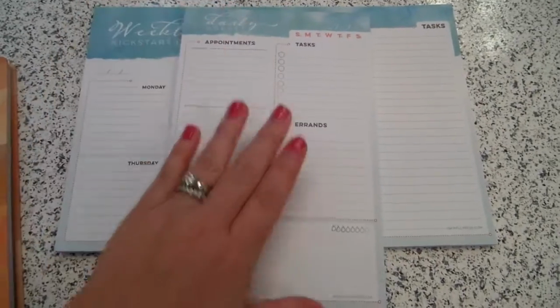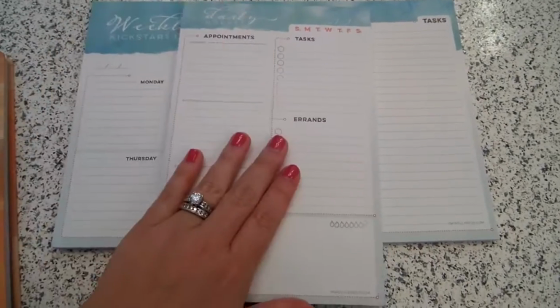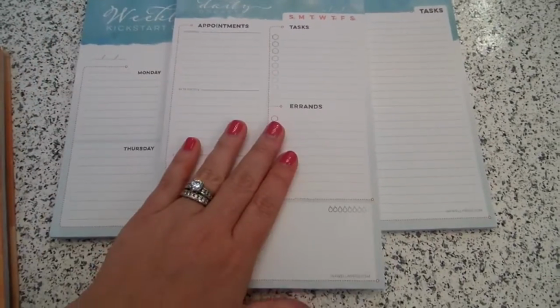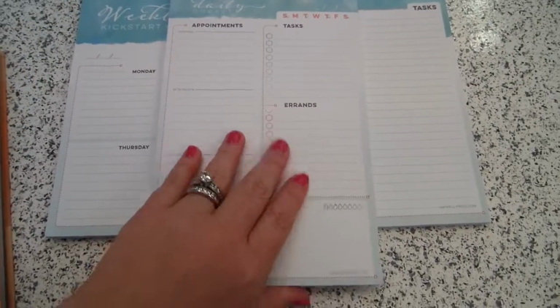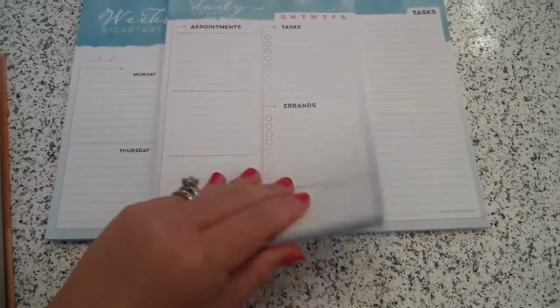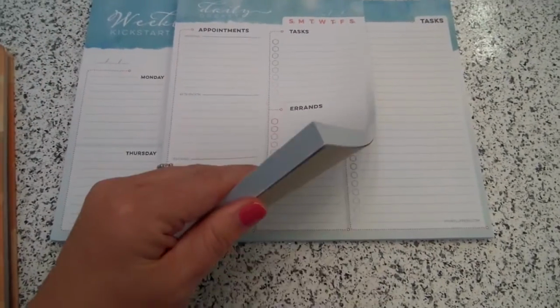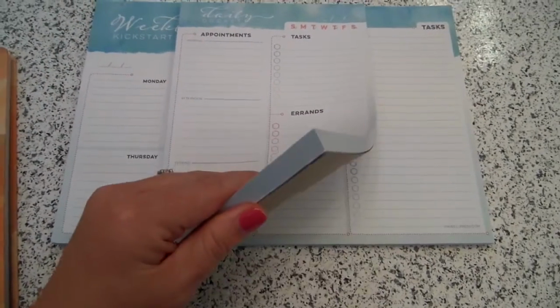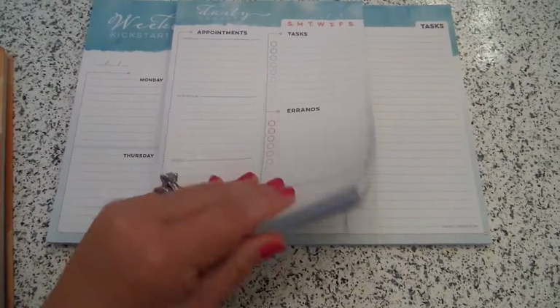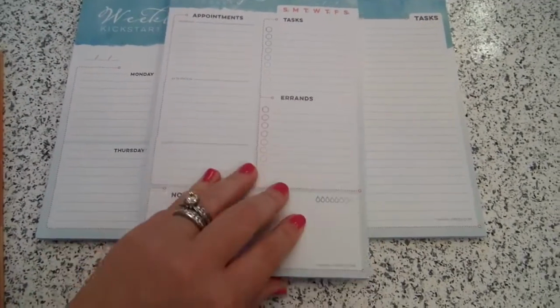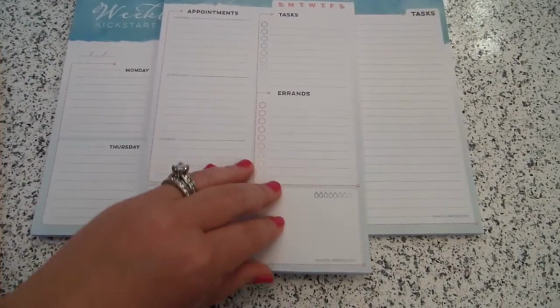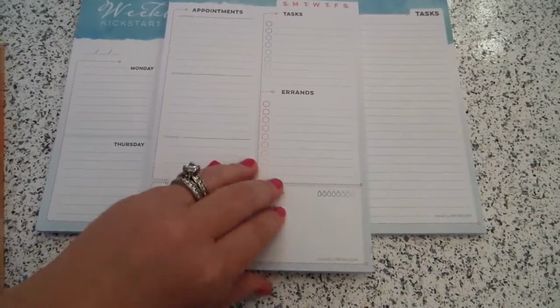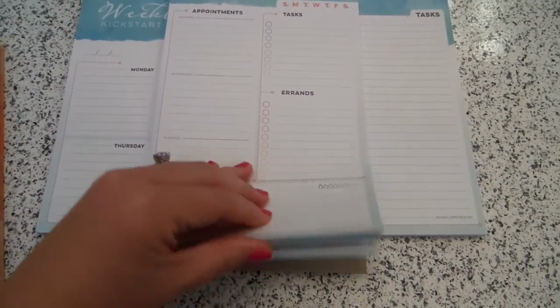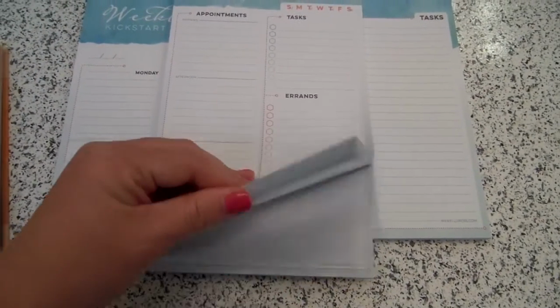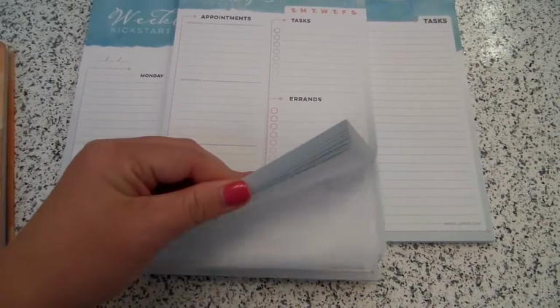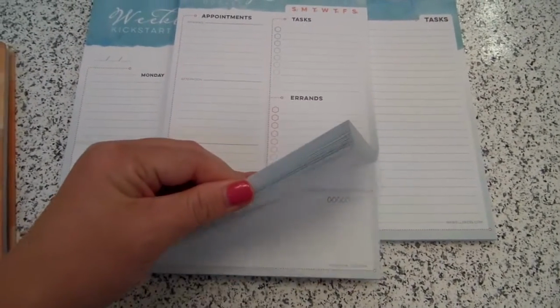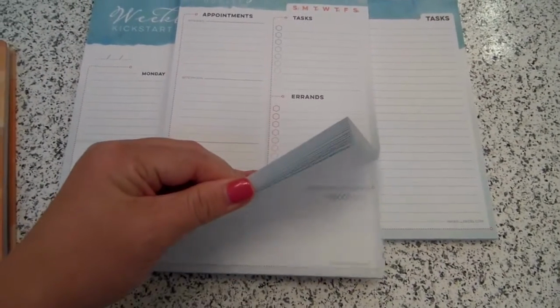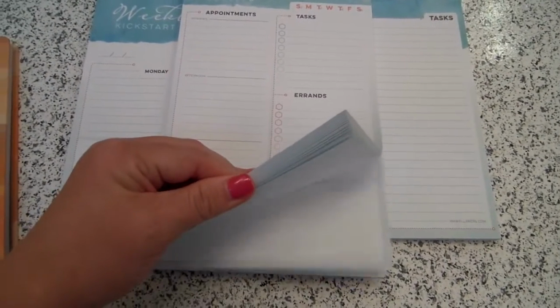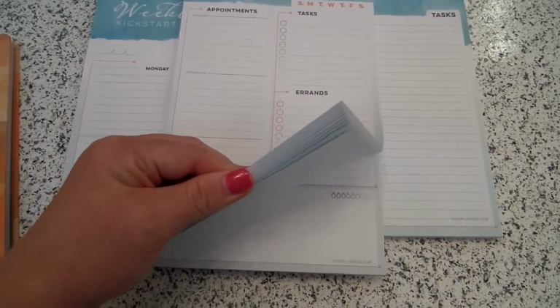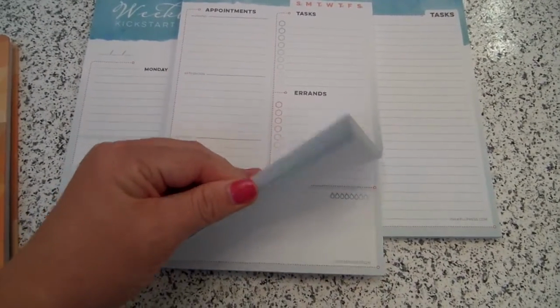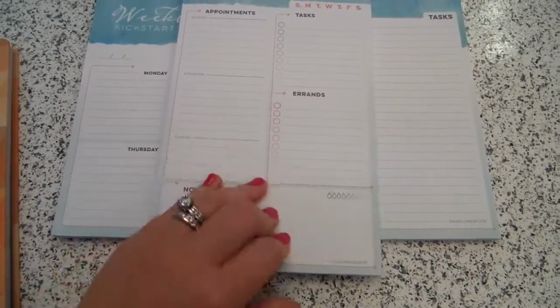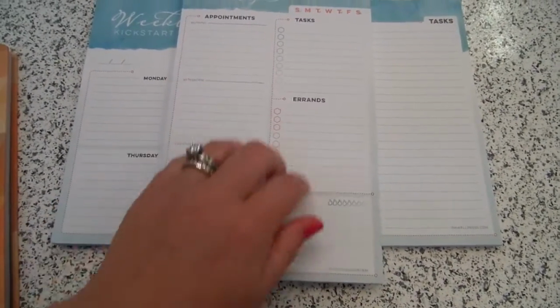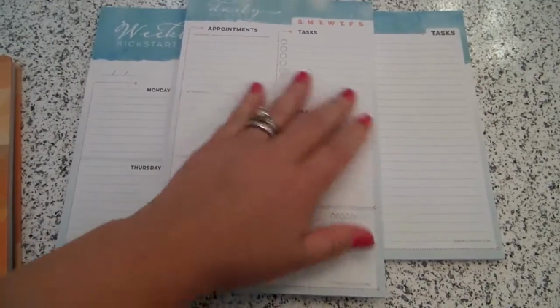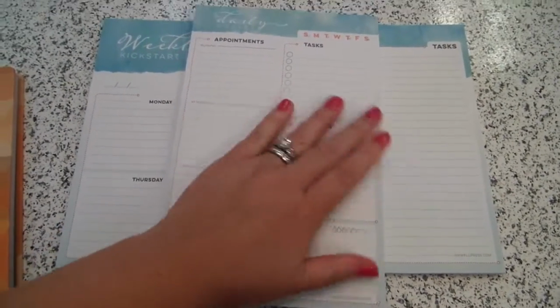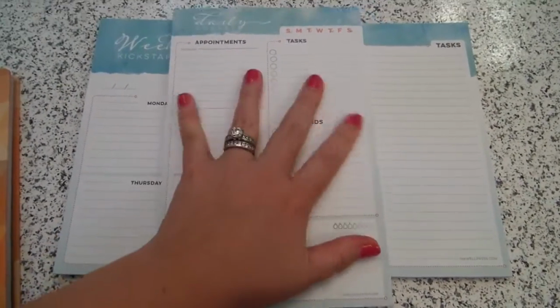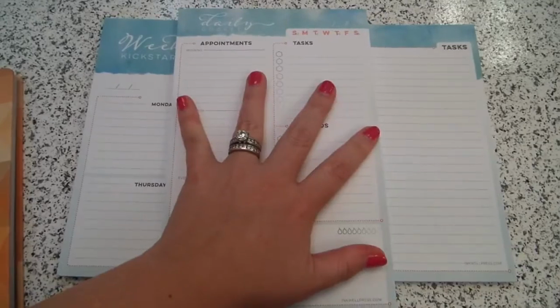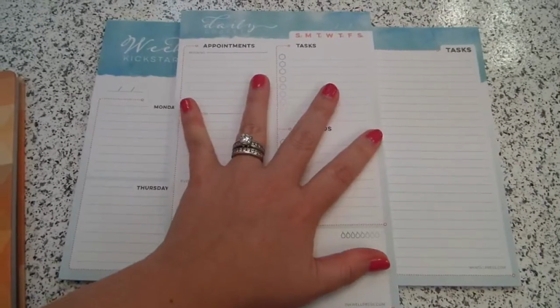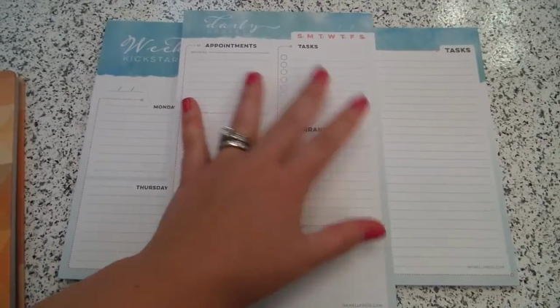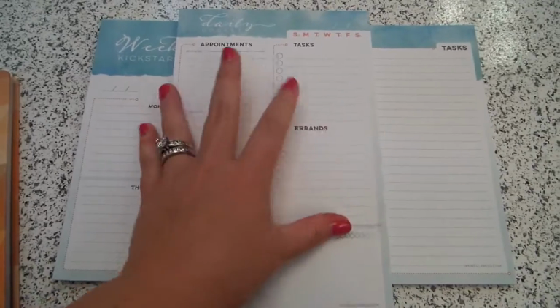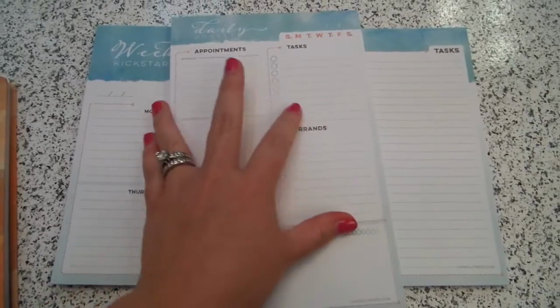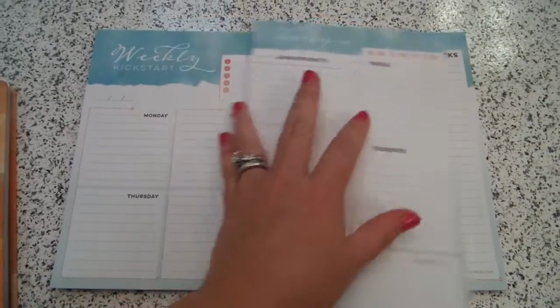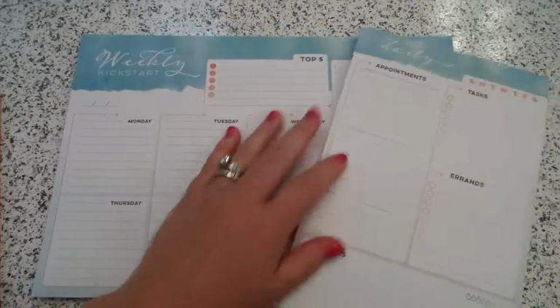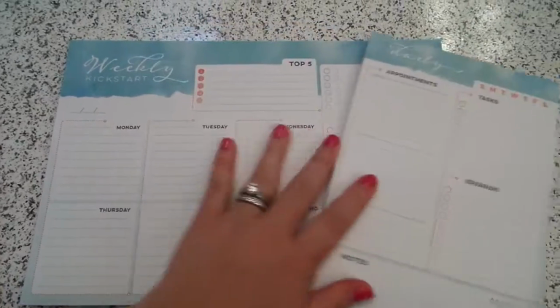The quality of these notepads is great. The paper is nice and thick — it just feels really nice to the touch.